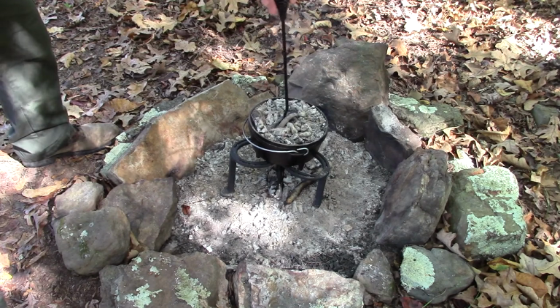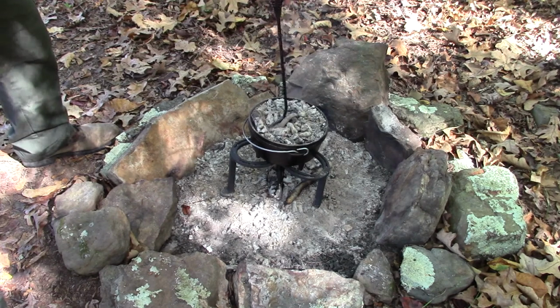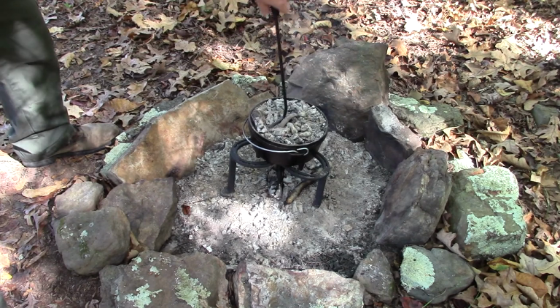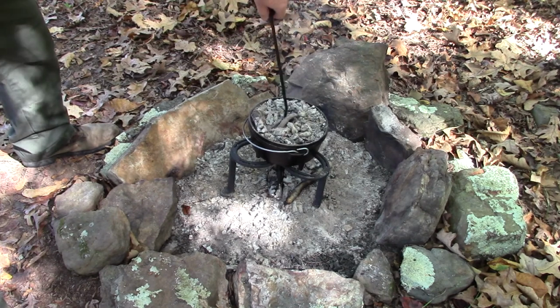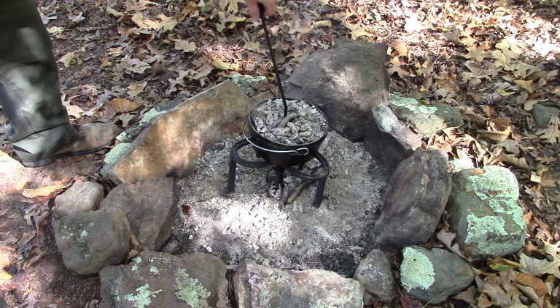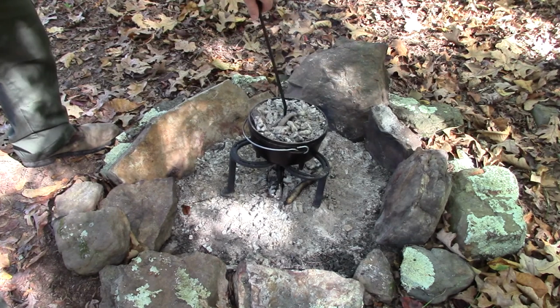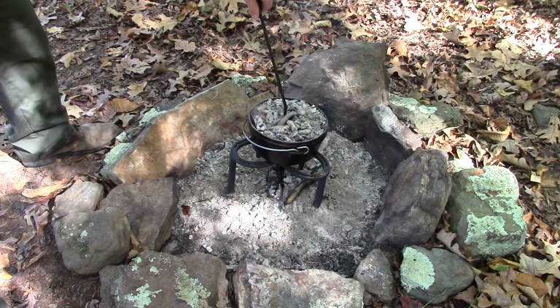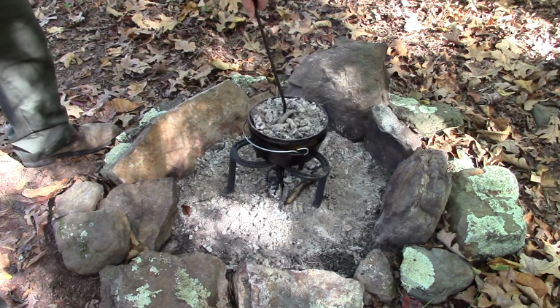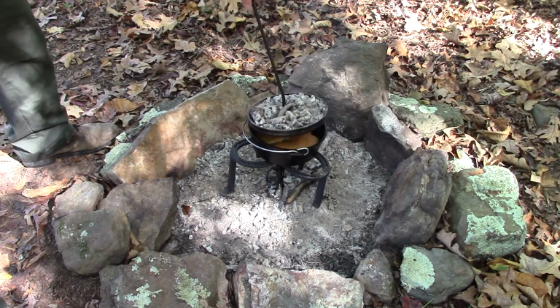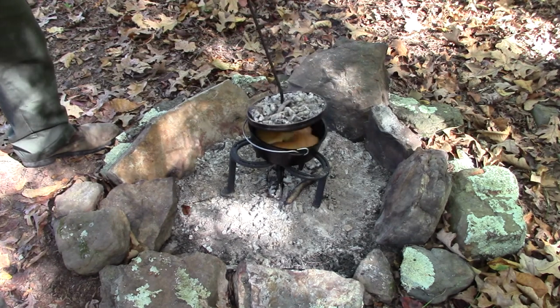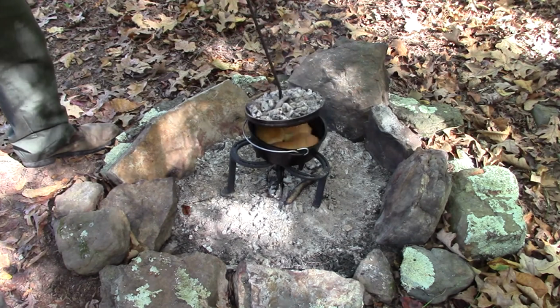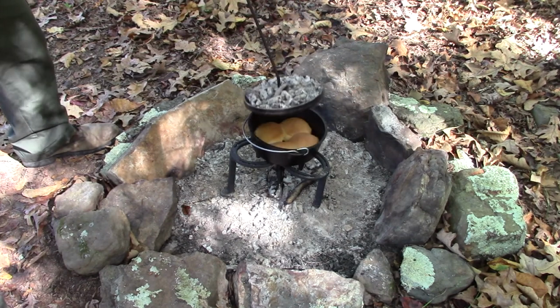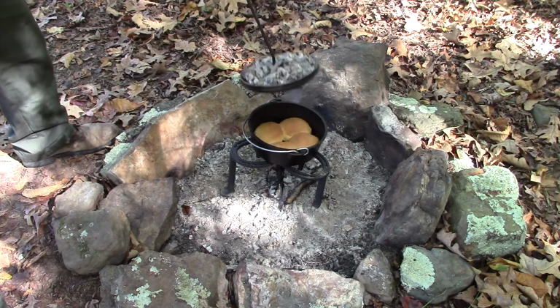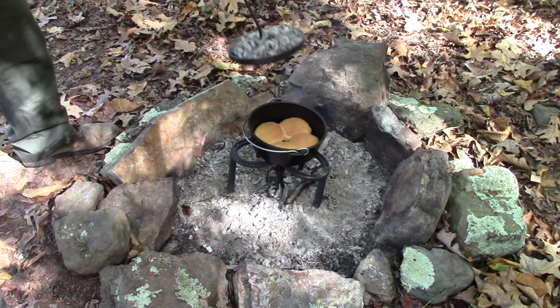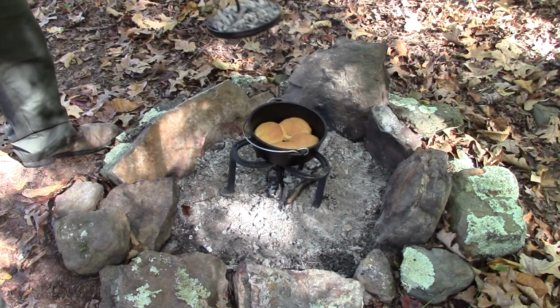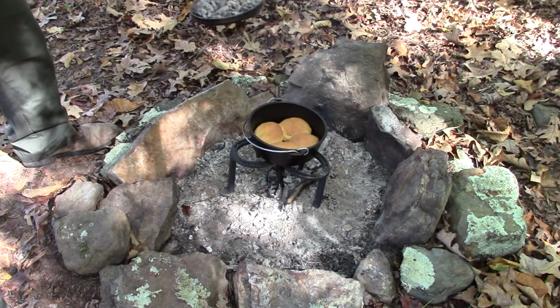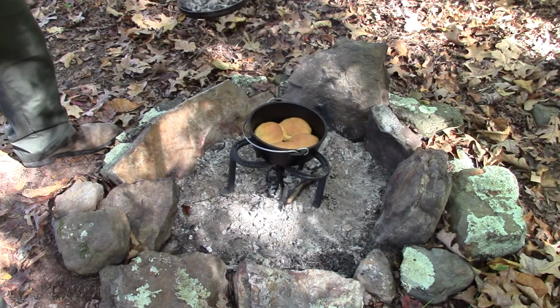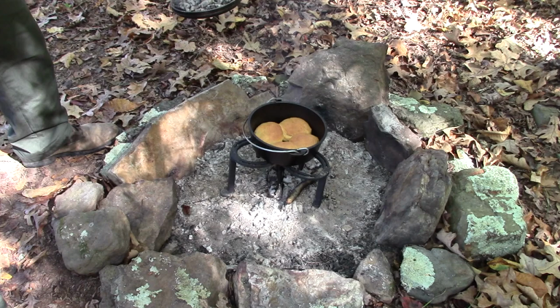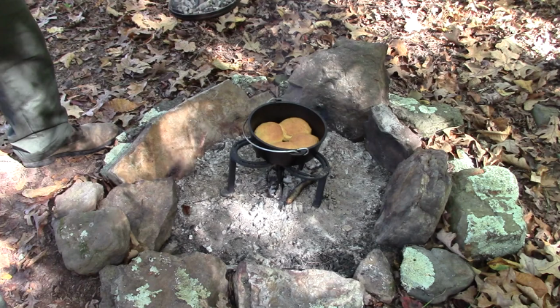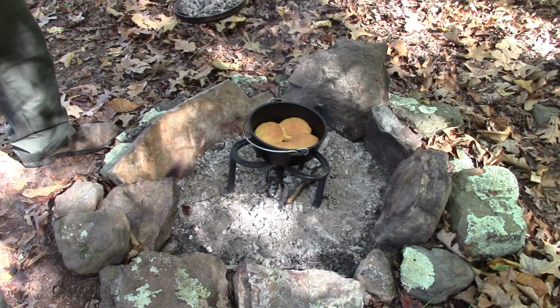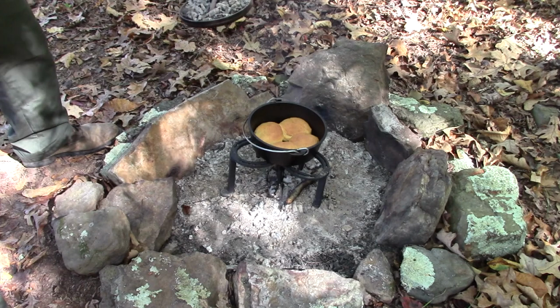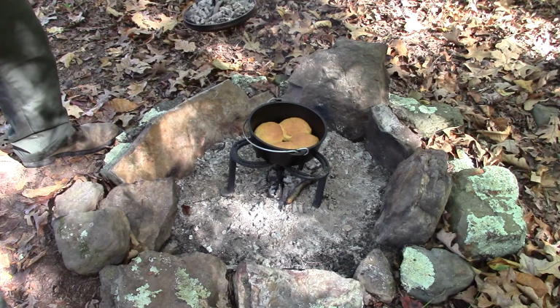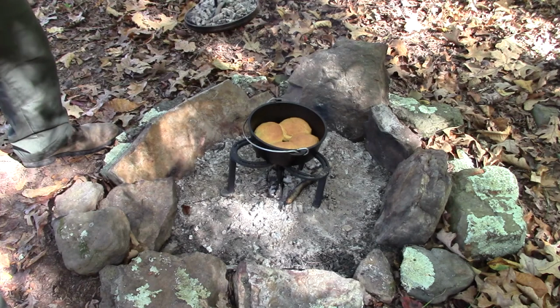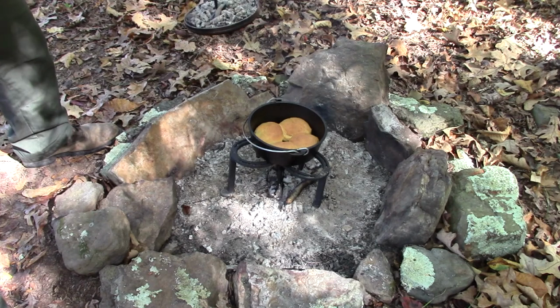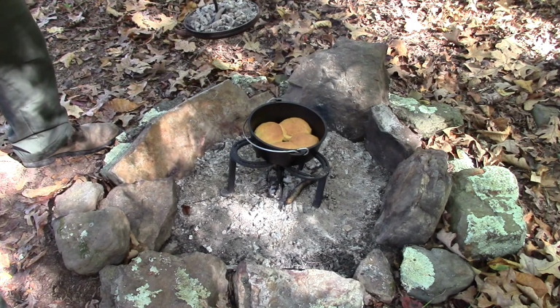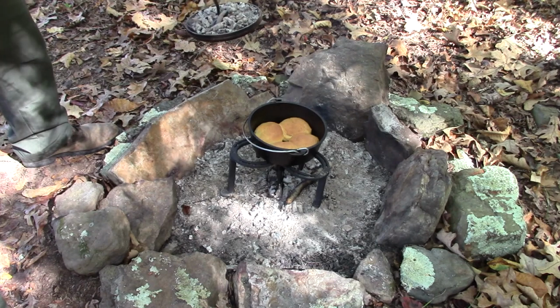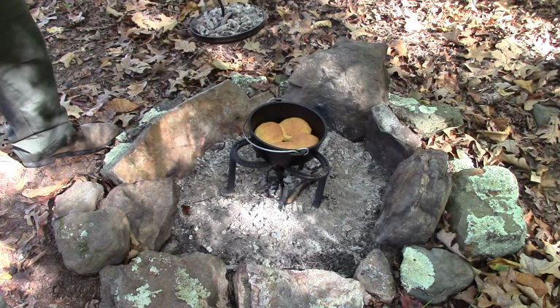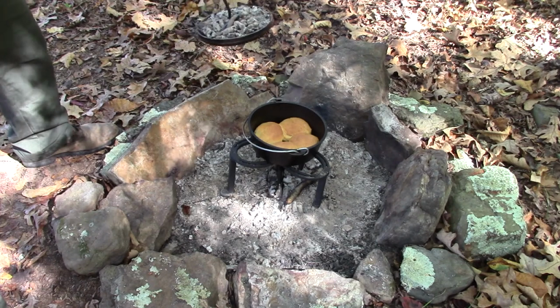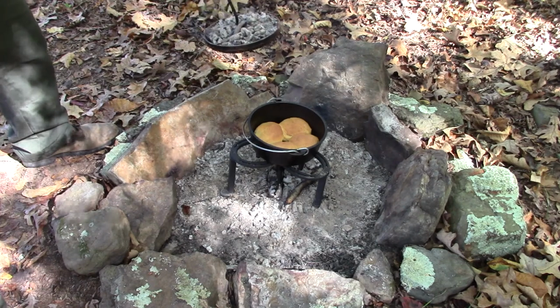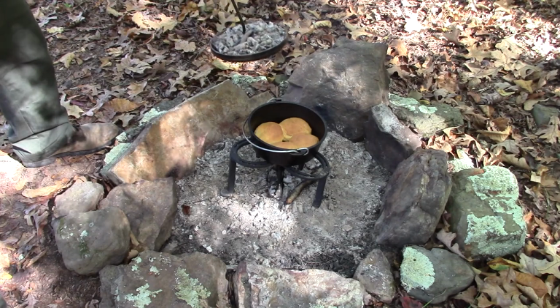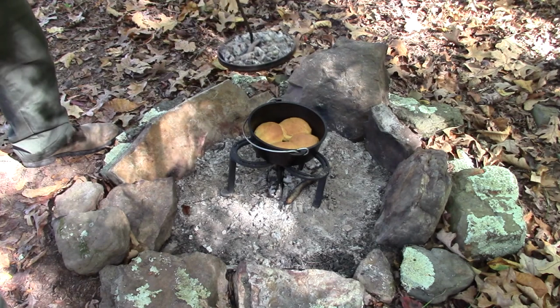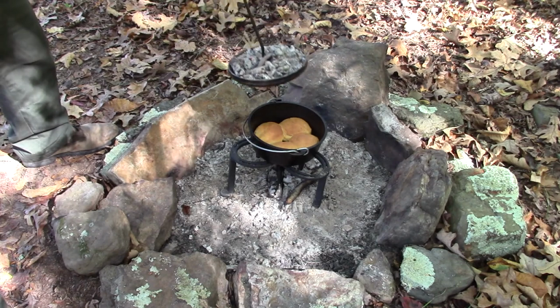We made us some biscuits too, and it looks like they're about done — nice and golden brown. It's time to eat.